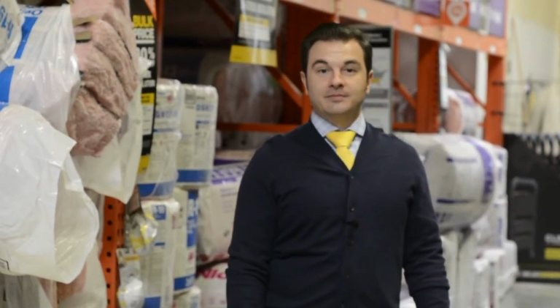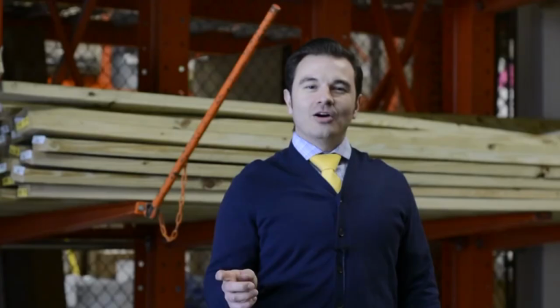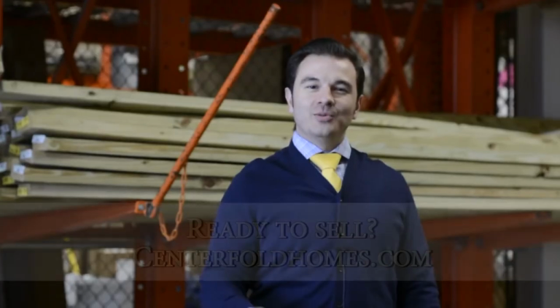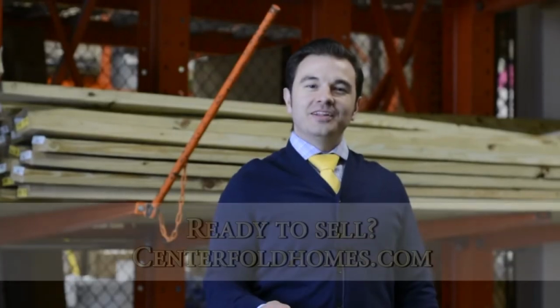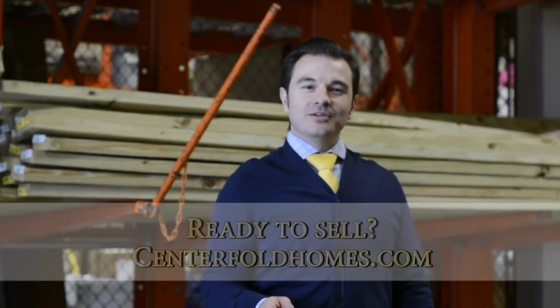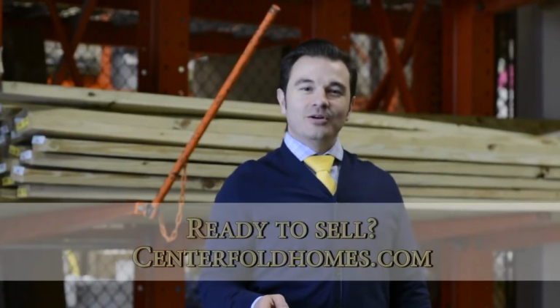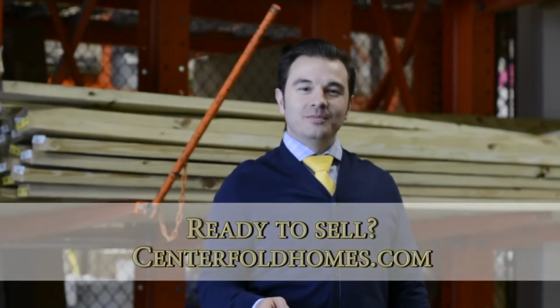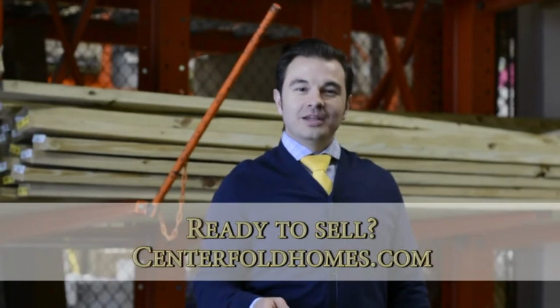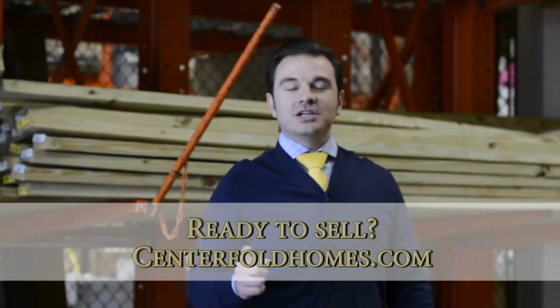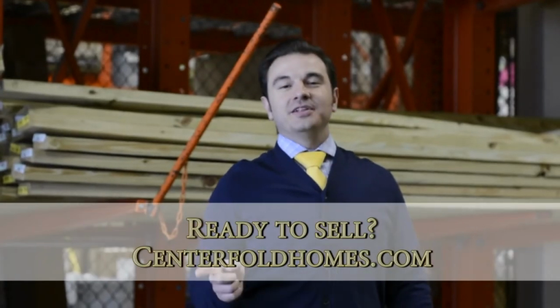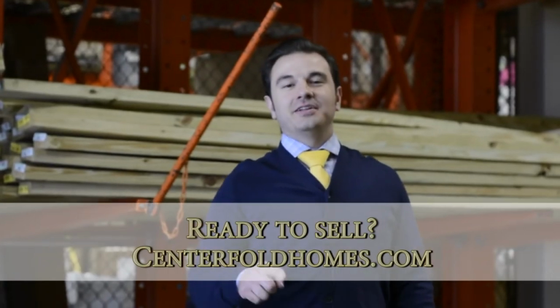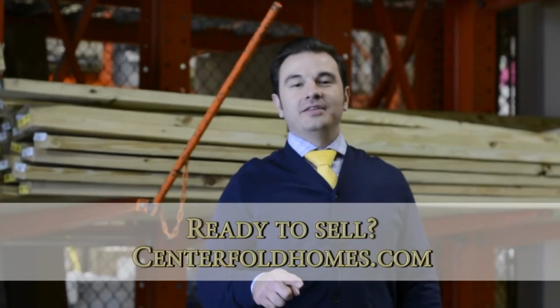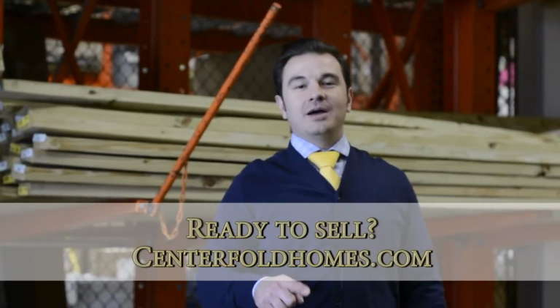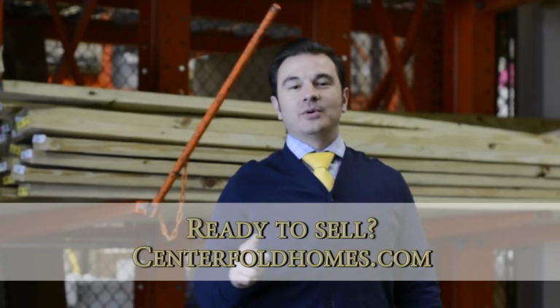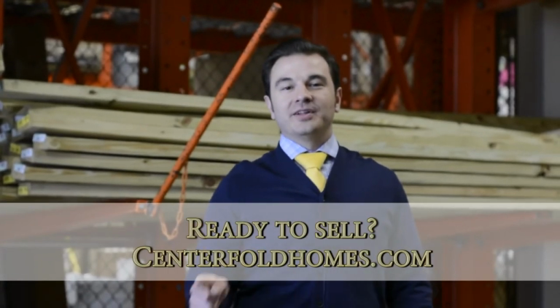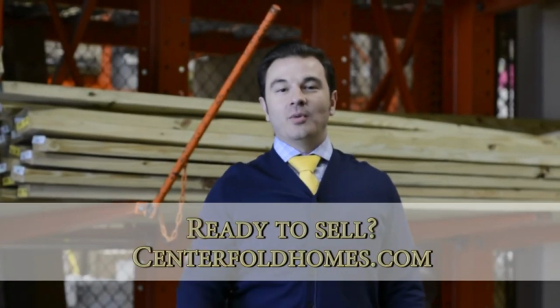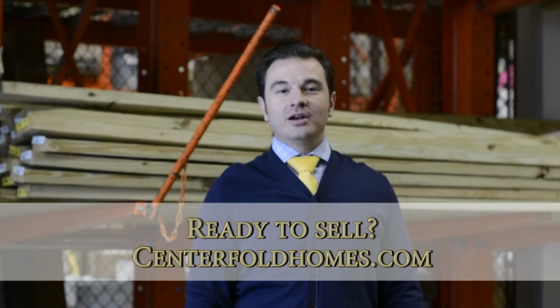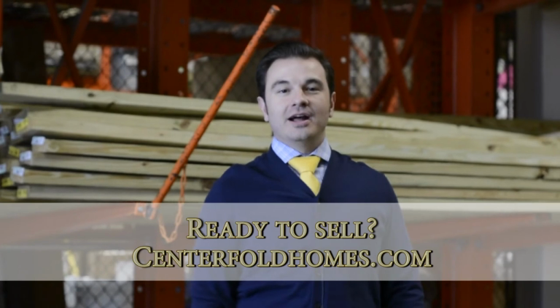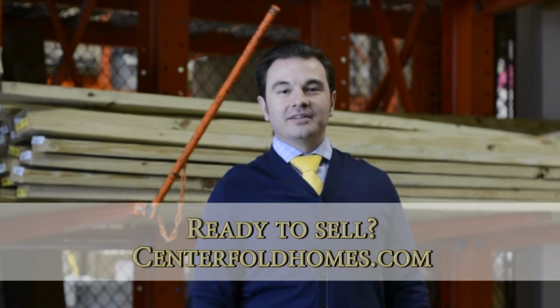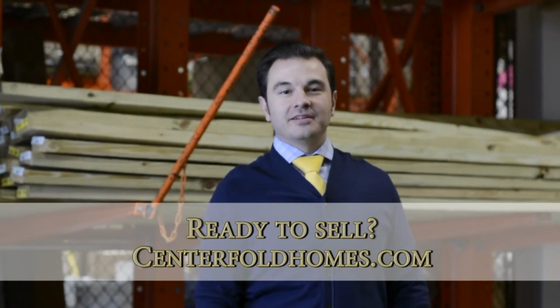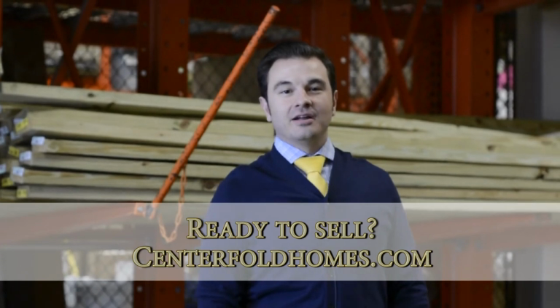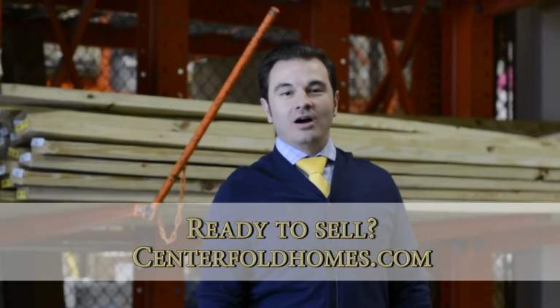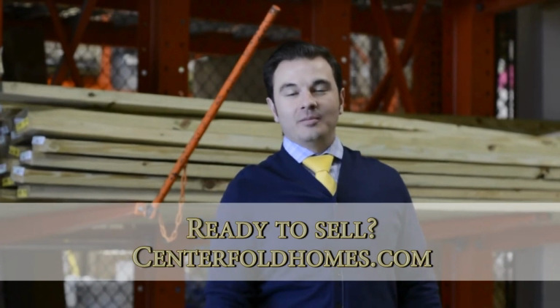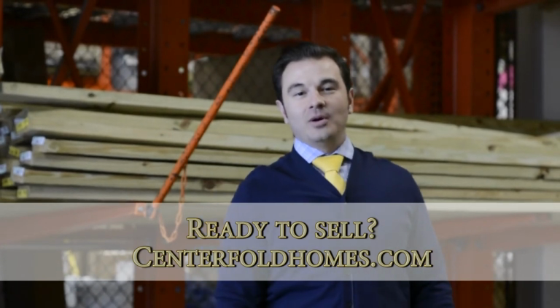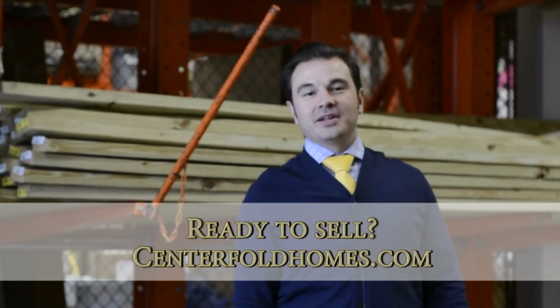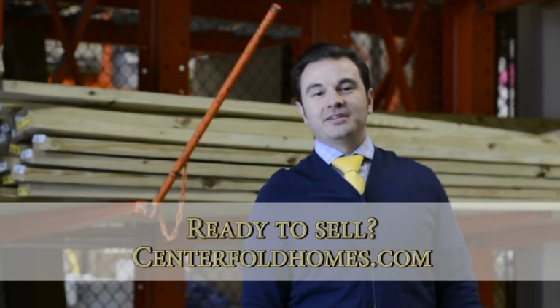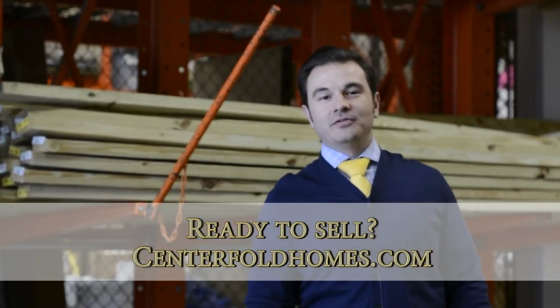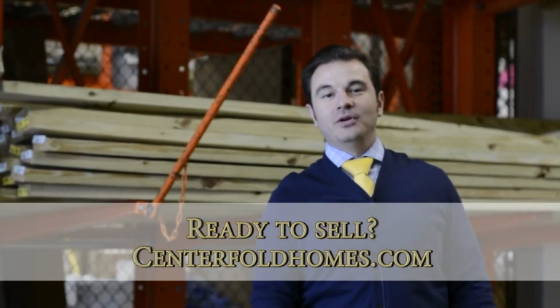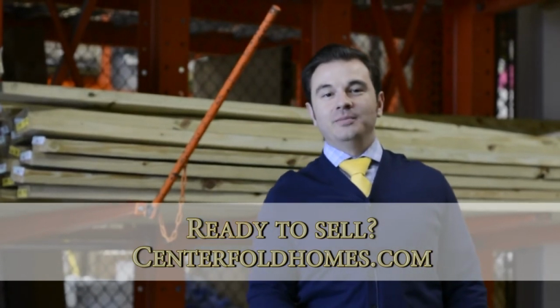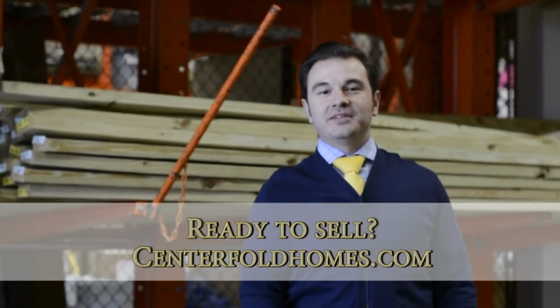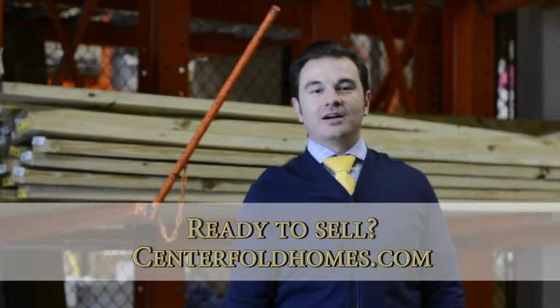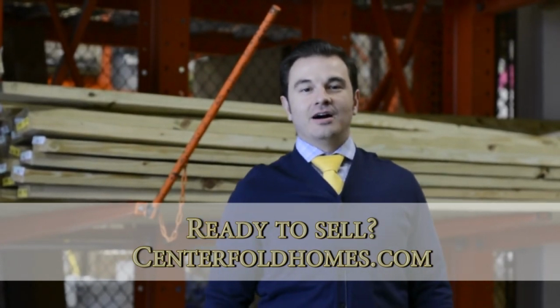Are you ready to sell your home? Check out the sell tab and request a market analysis on my website, centerfoldhomes.com.